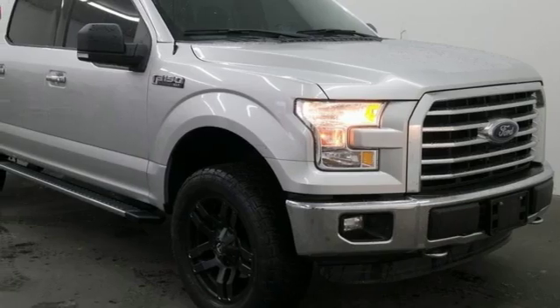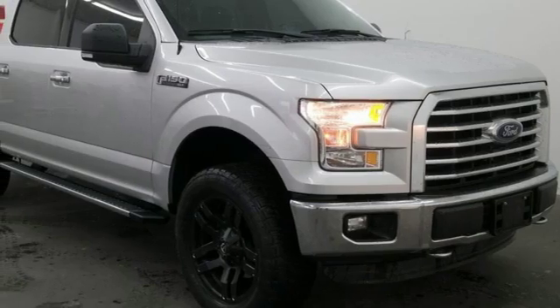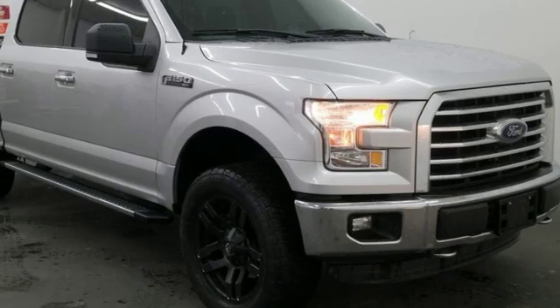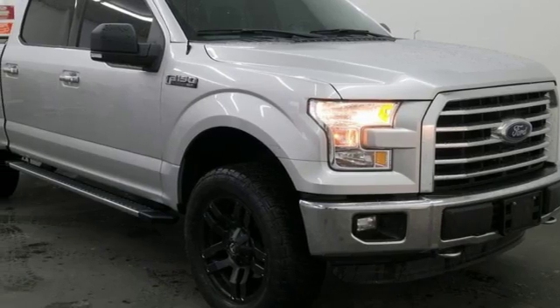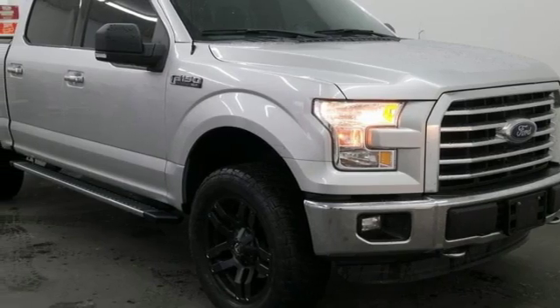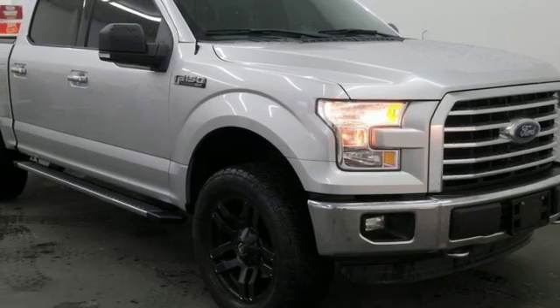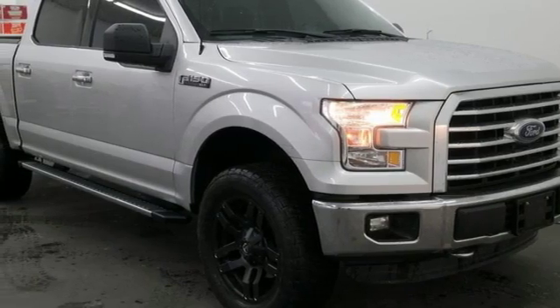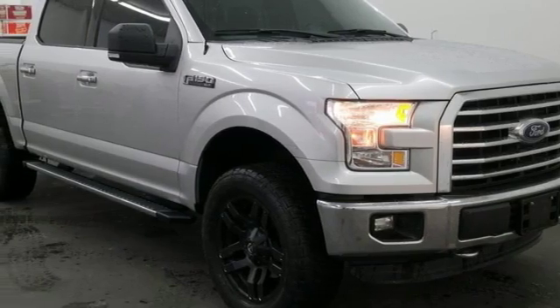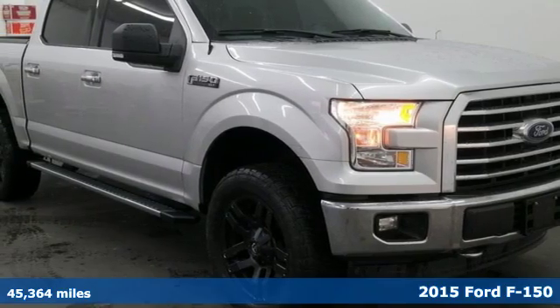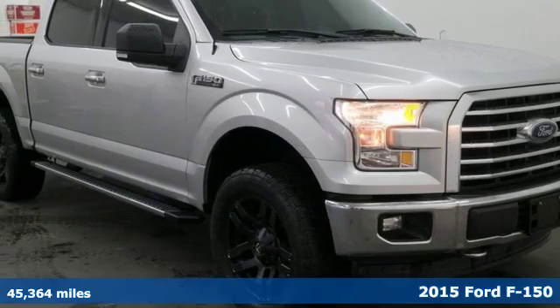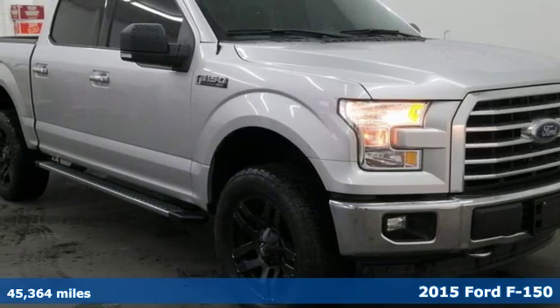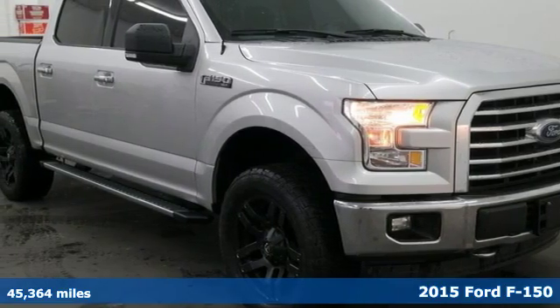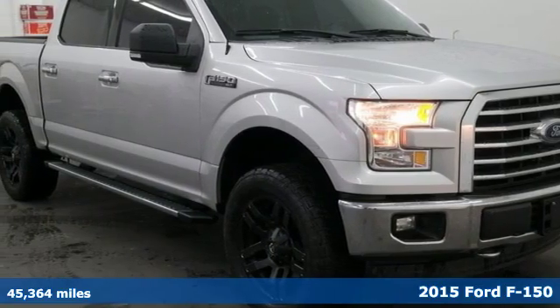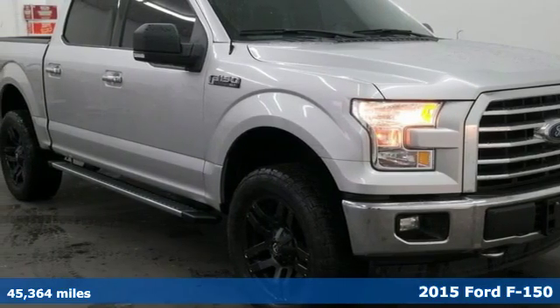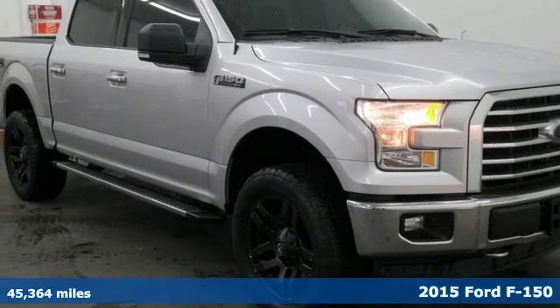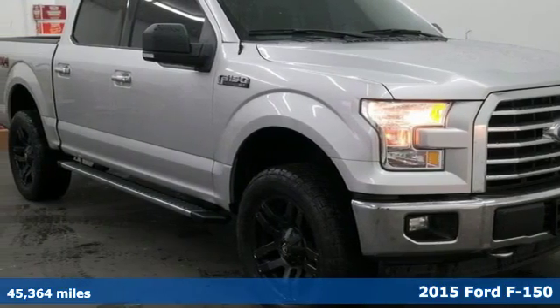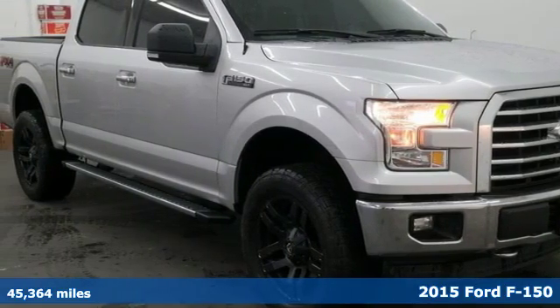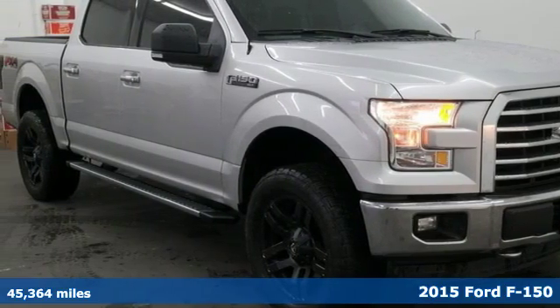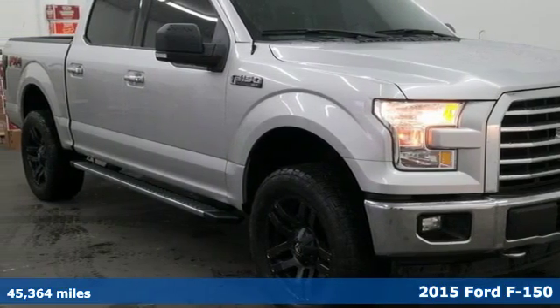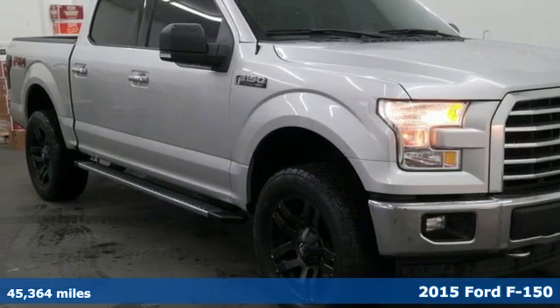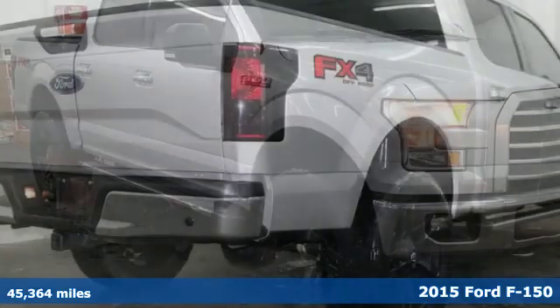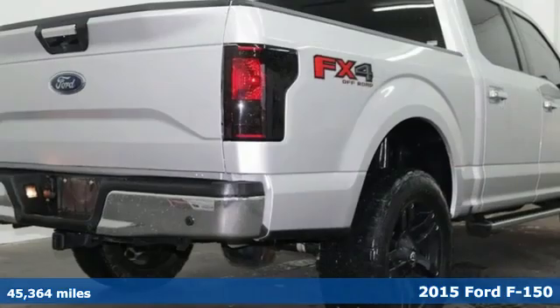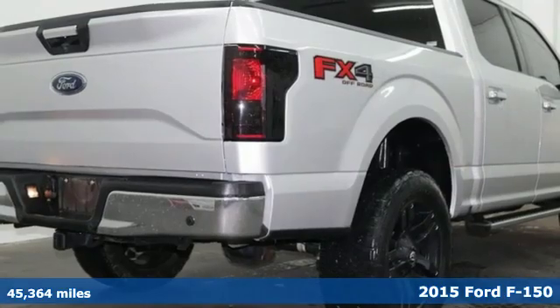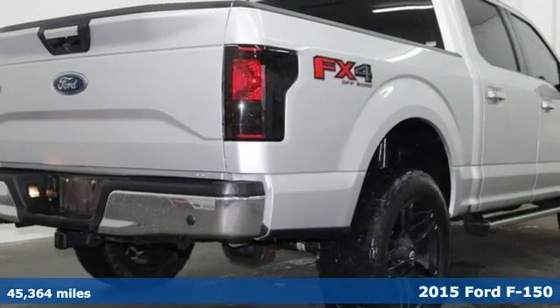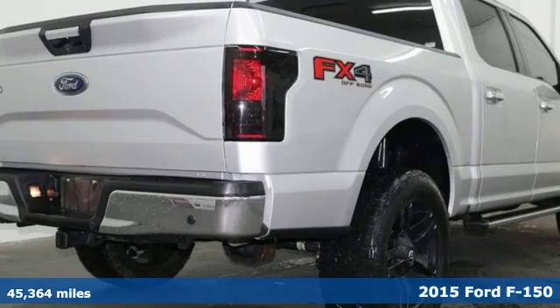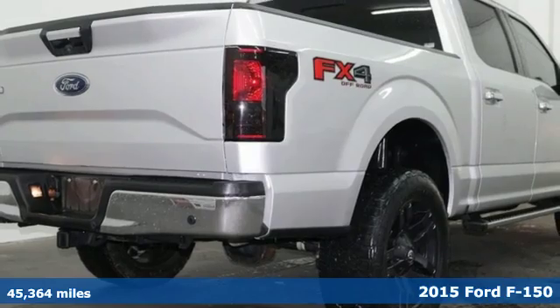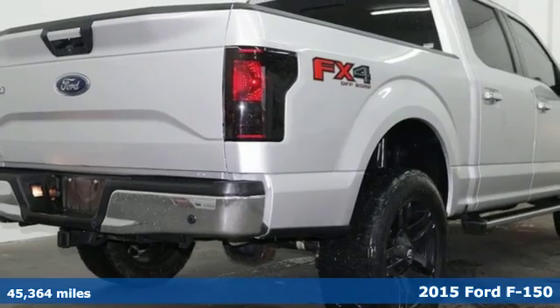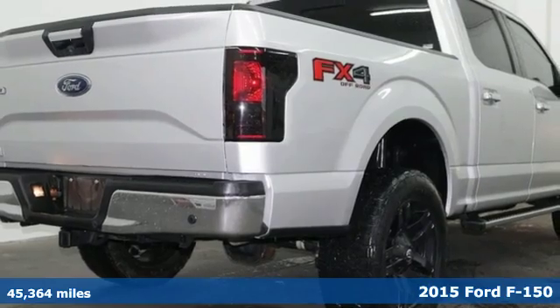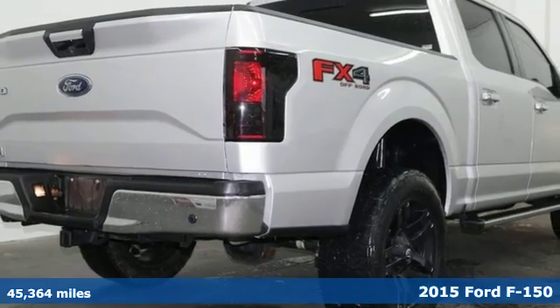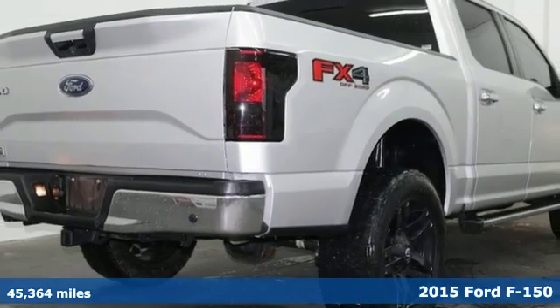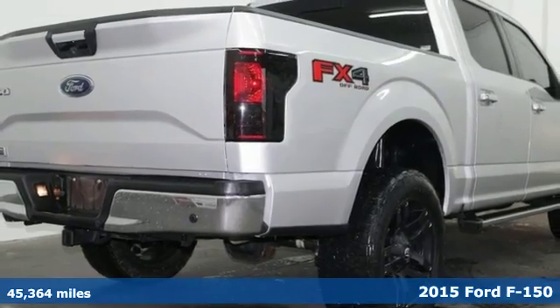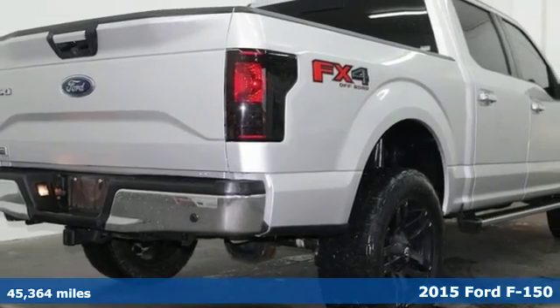It's a 2015 Ford F-150. Every generation has its Ford. This one's yours.